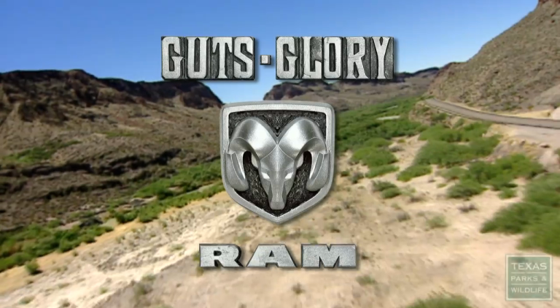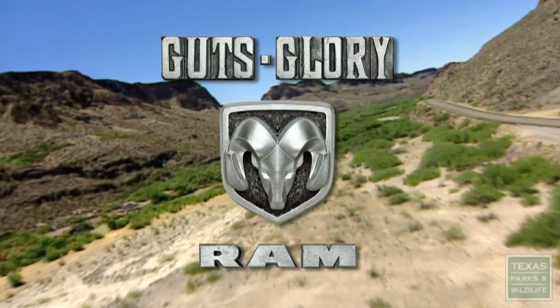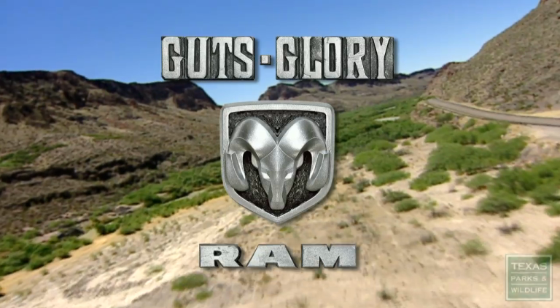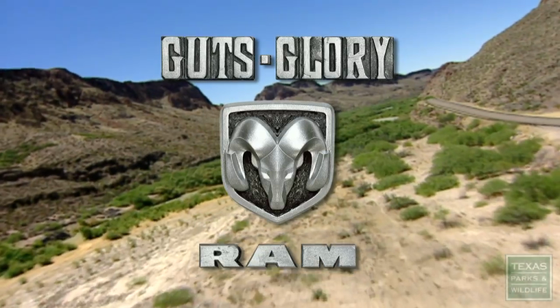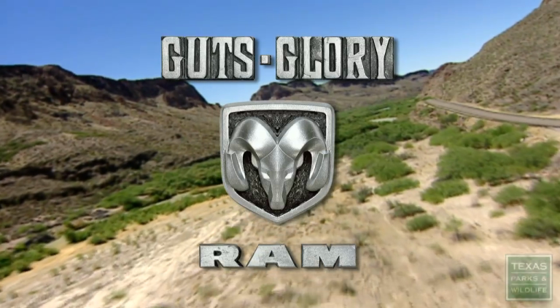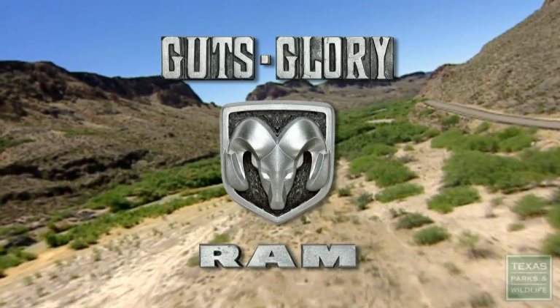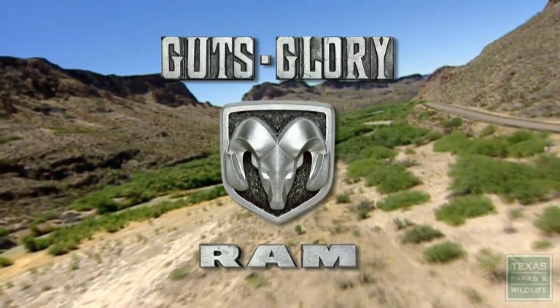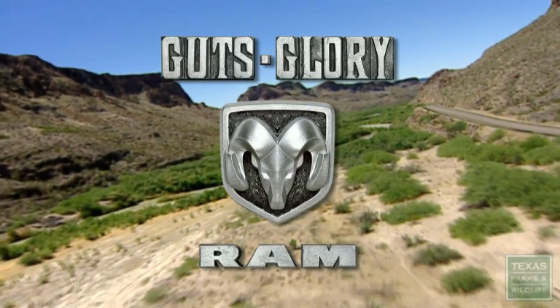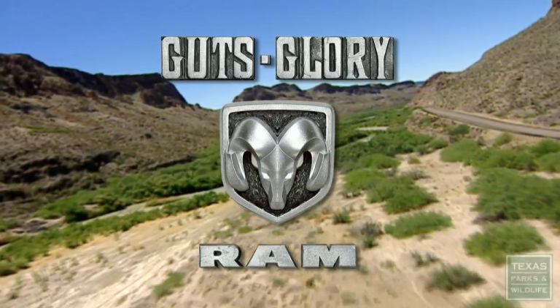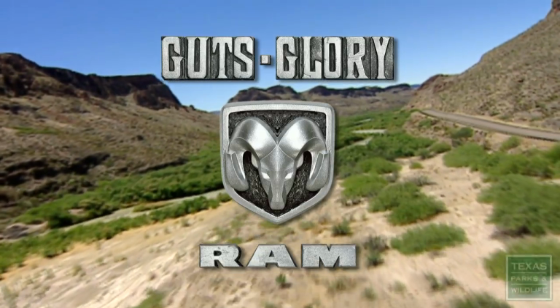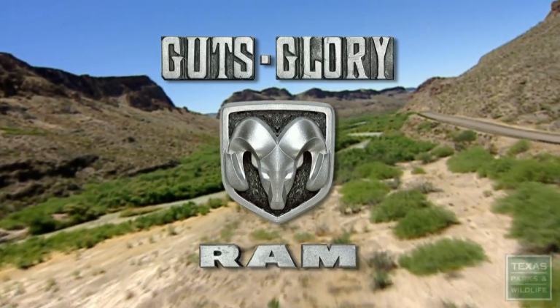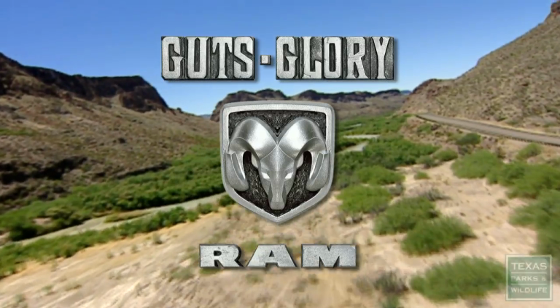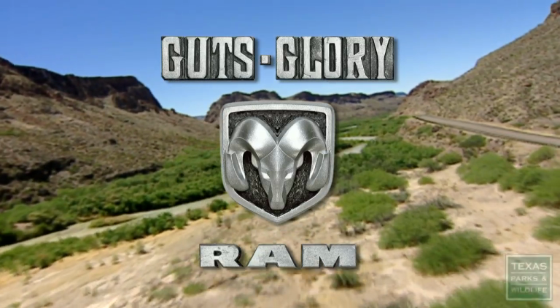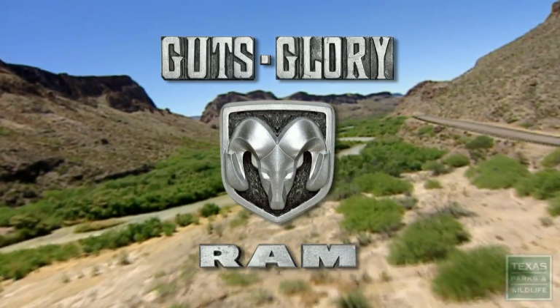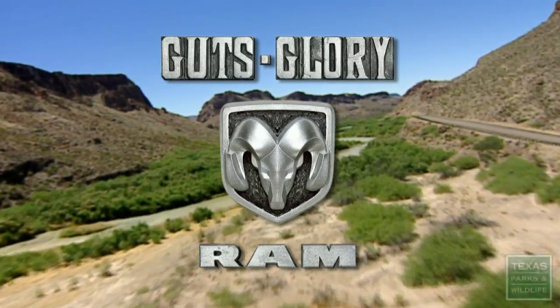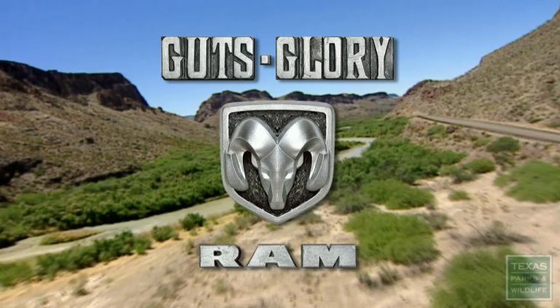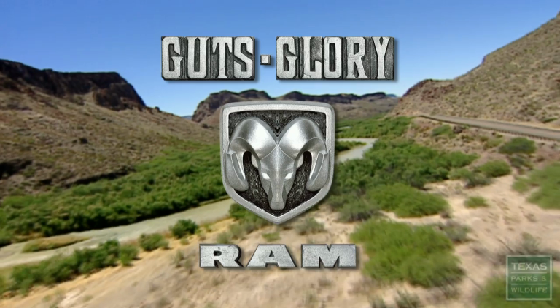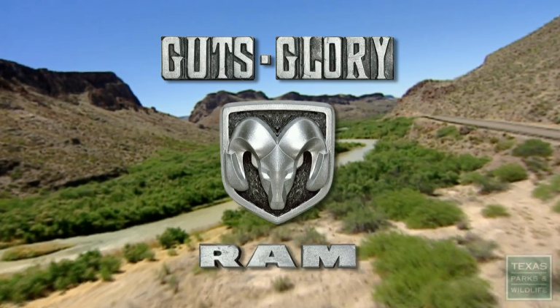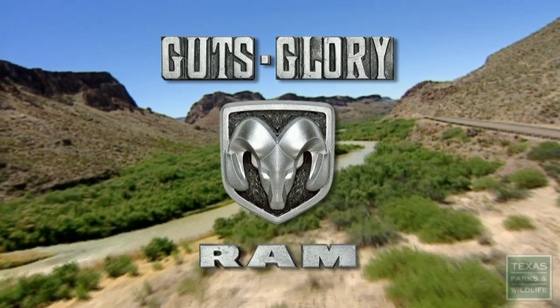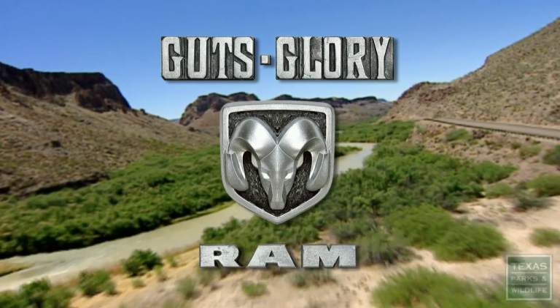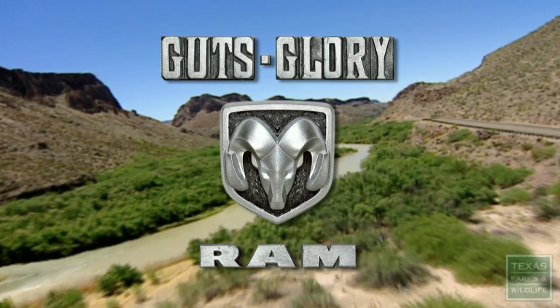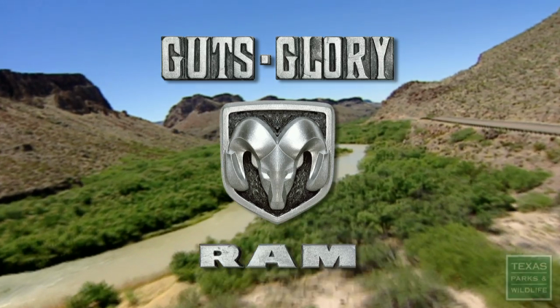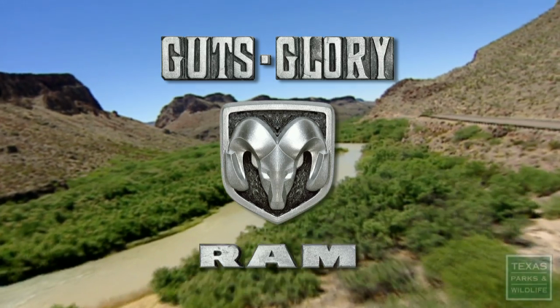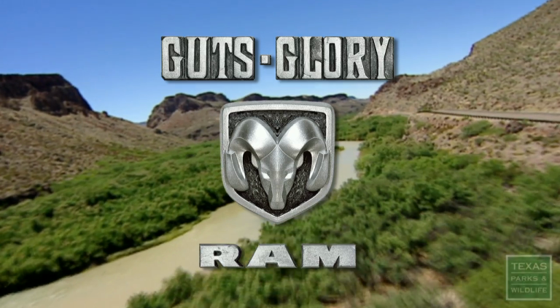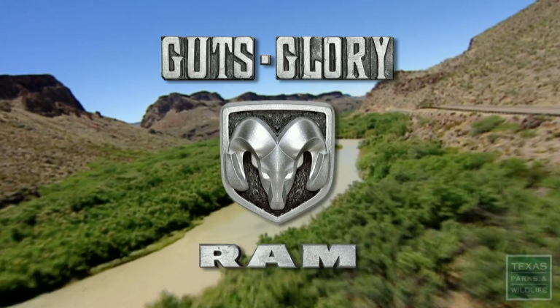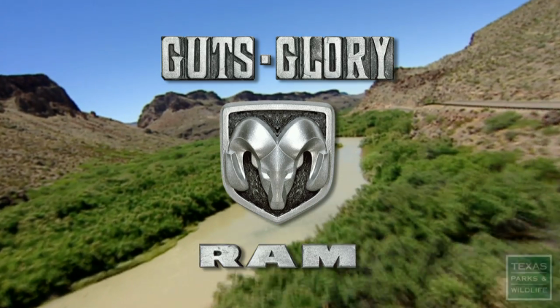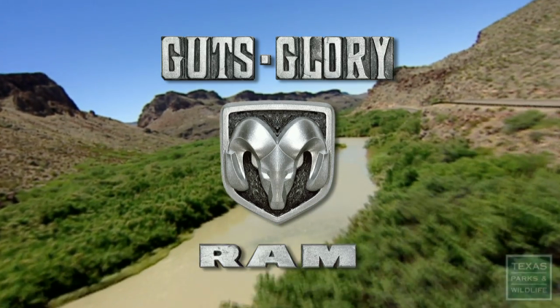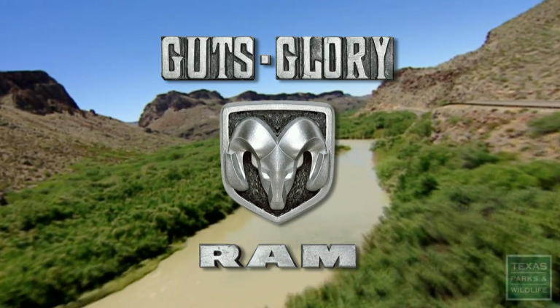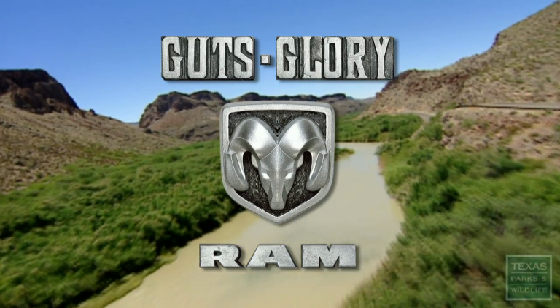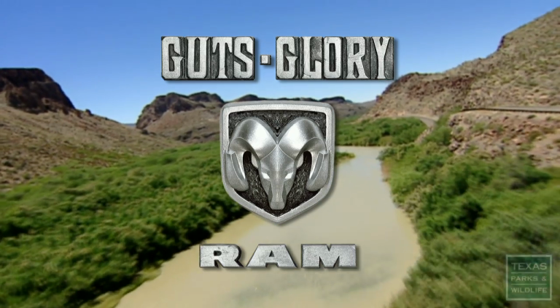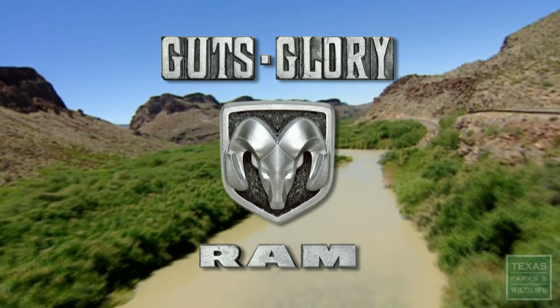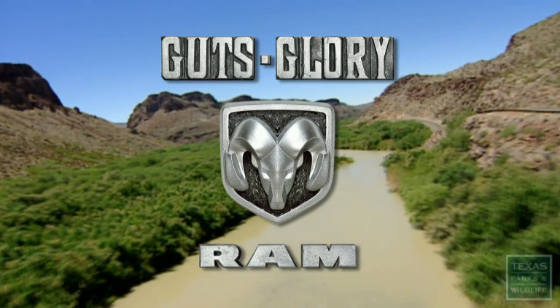Additional funding provided by Ram Trucks. Guts. Glory. Ram.